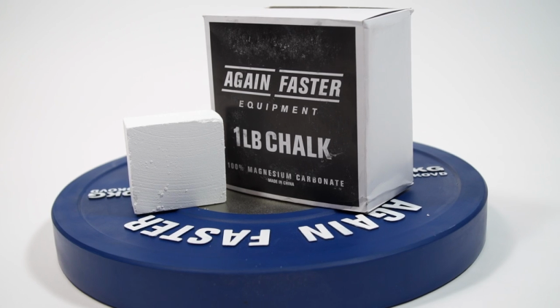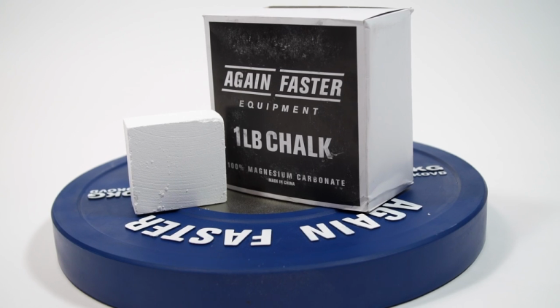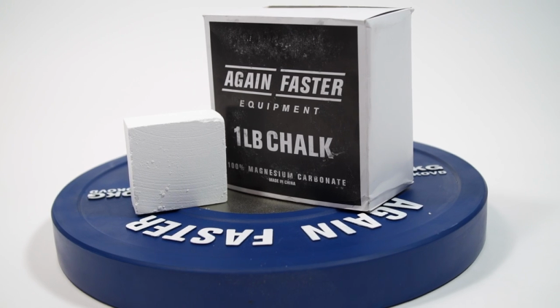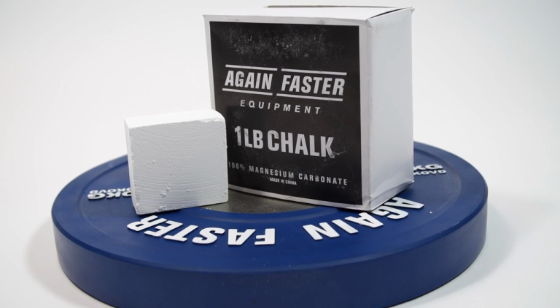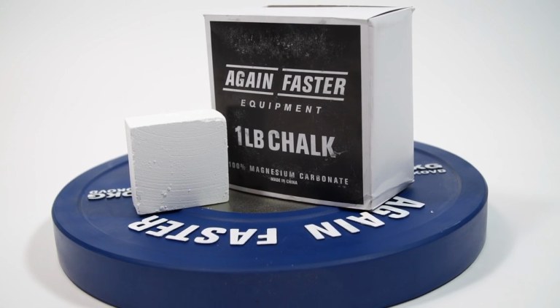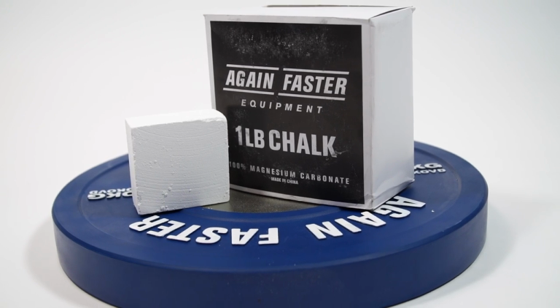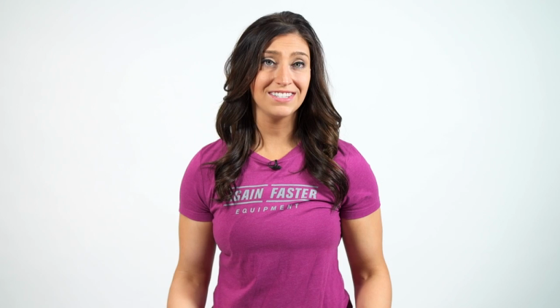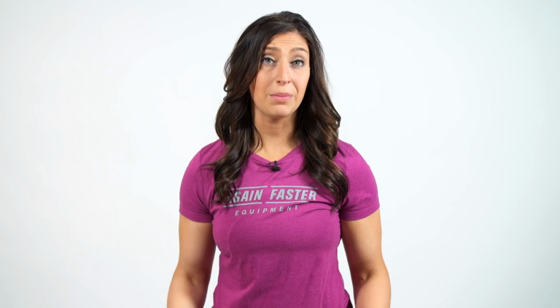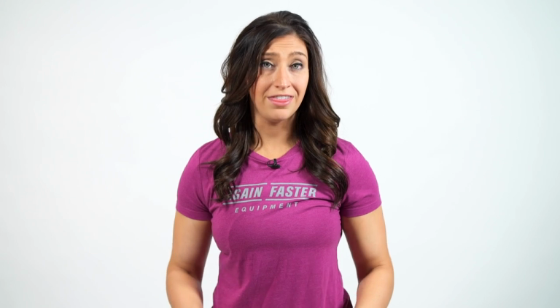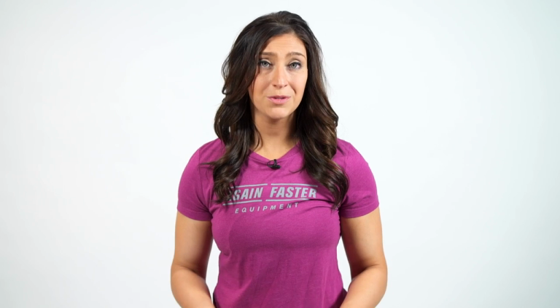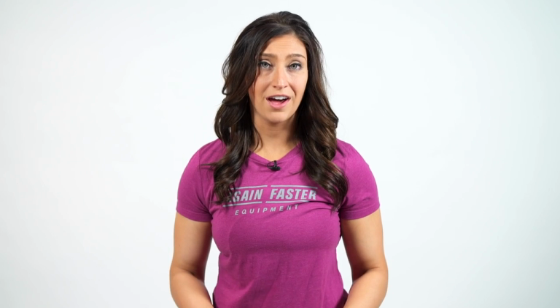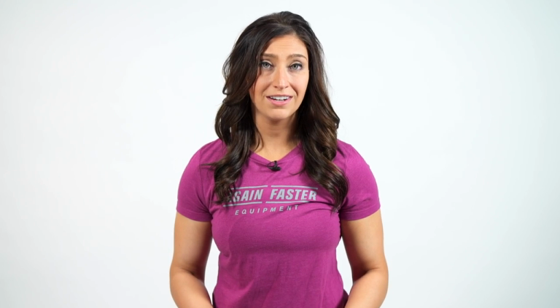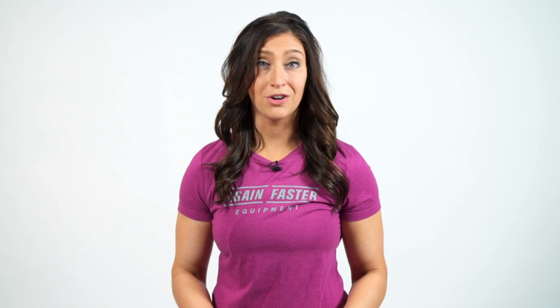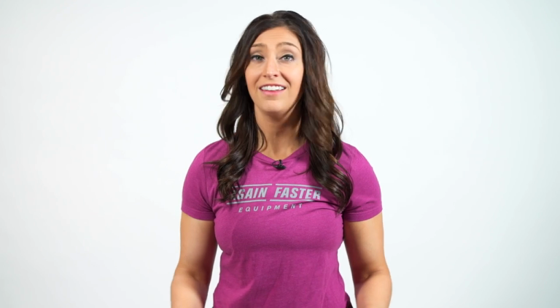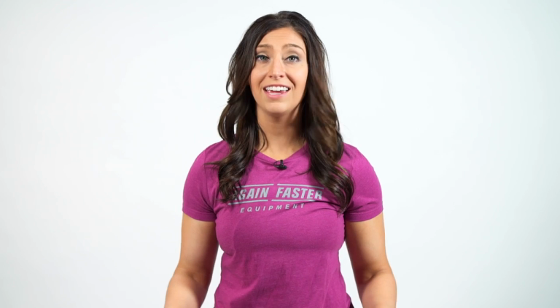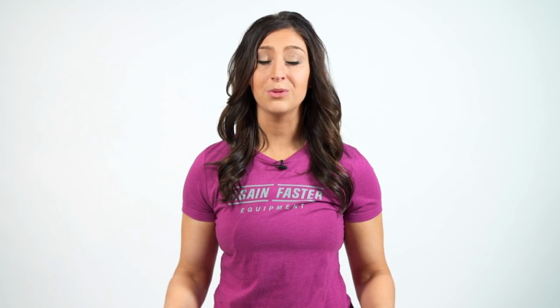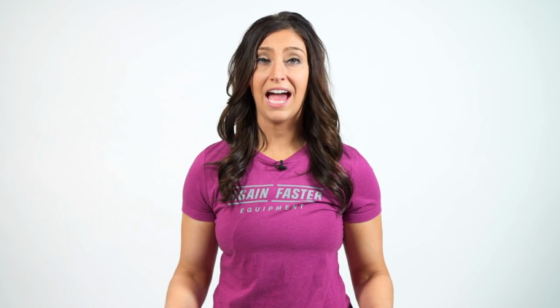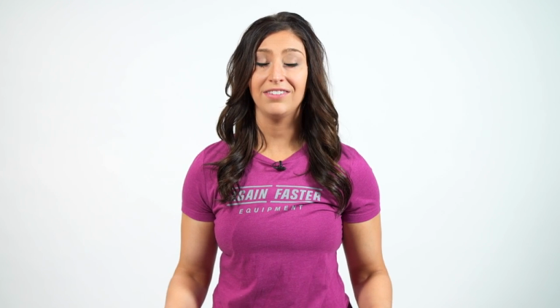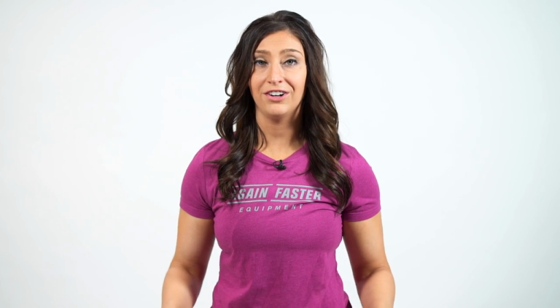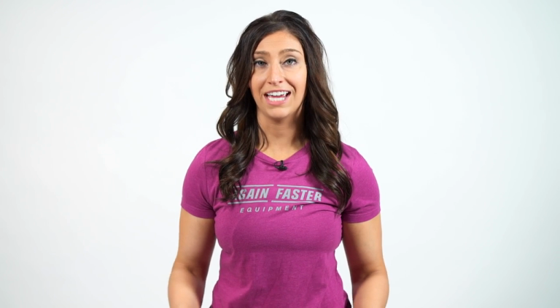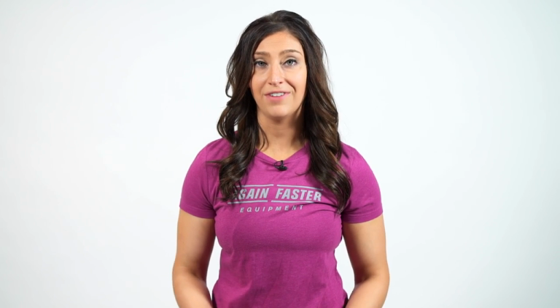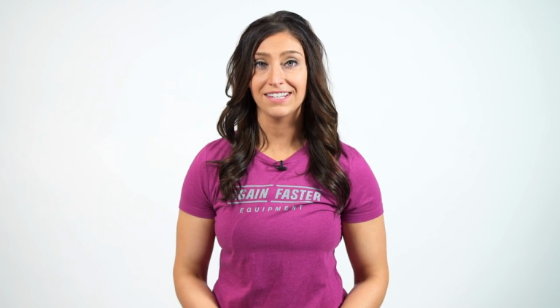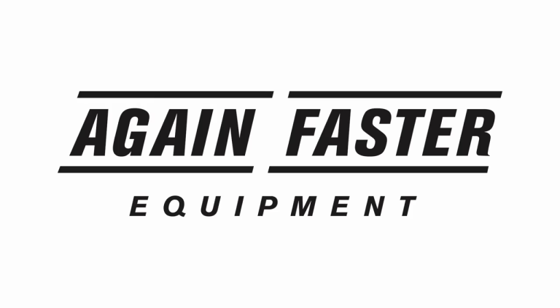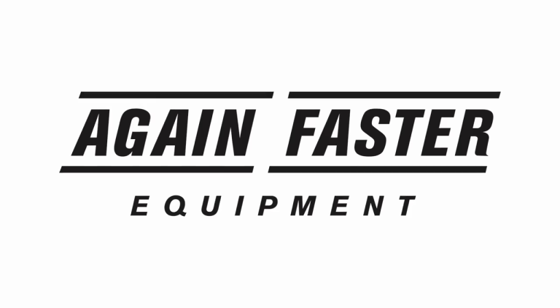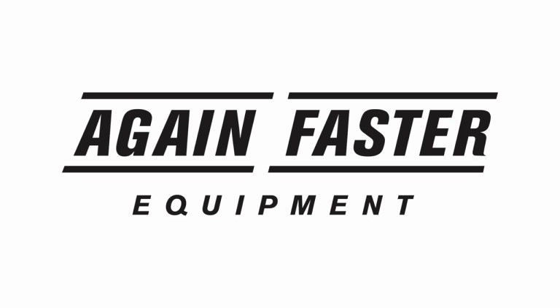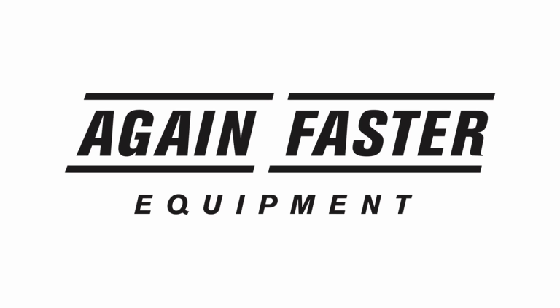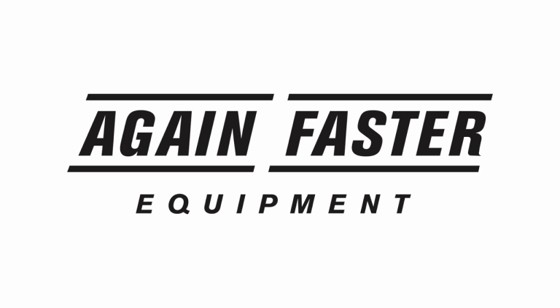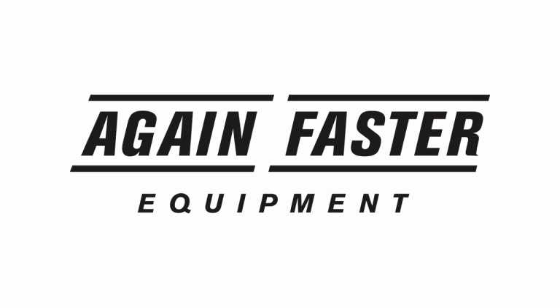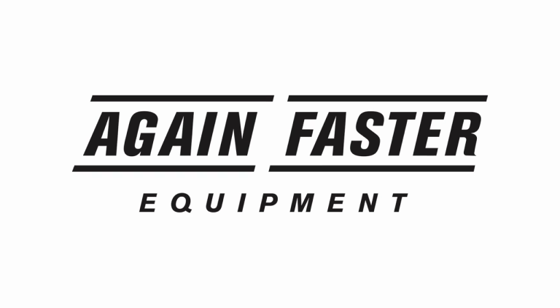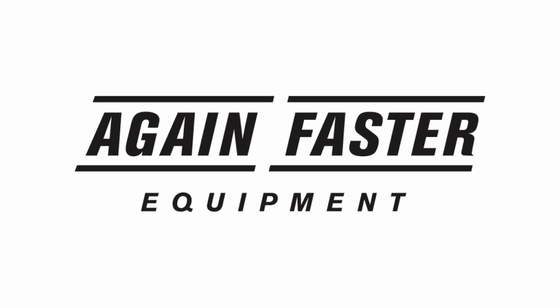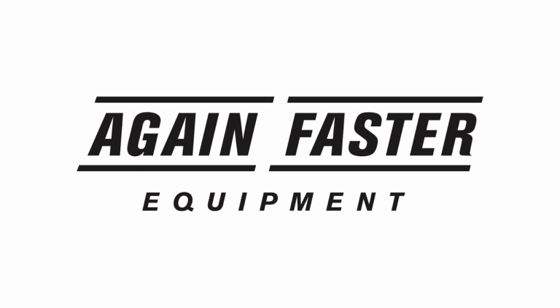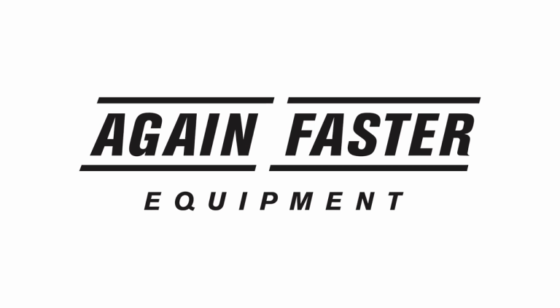If you have any questions about this product or anything else we have here at Again Faster, please don't hesitate to contact us.